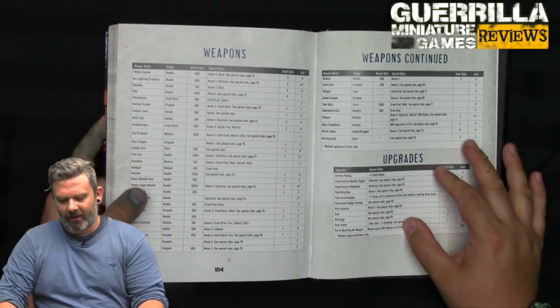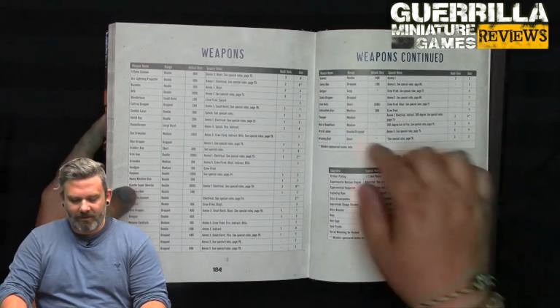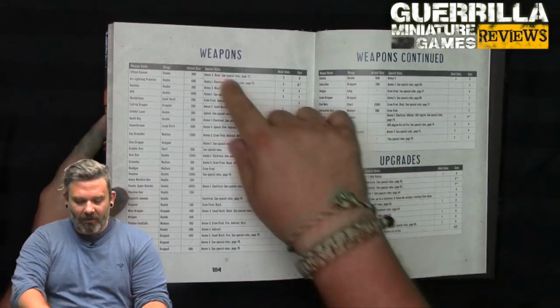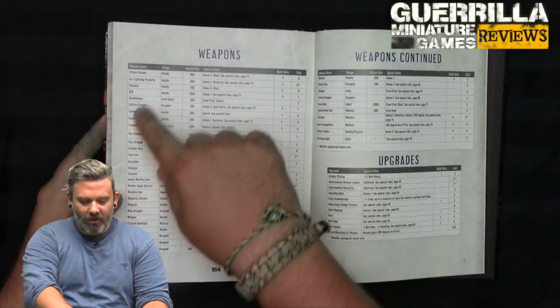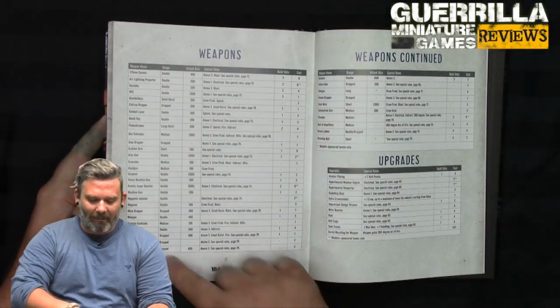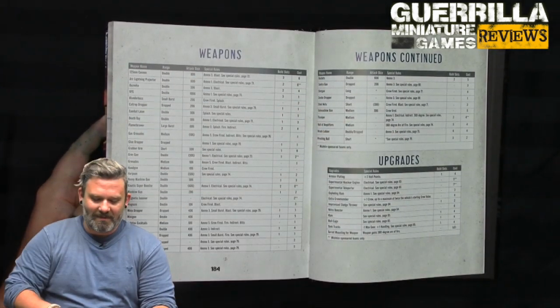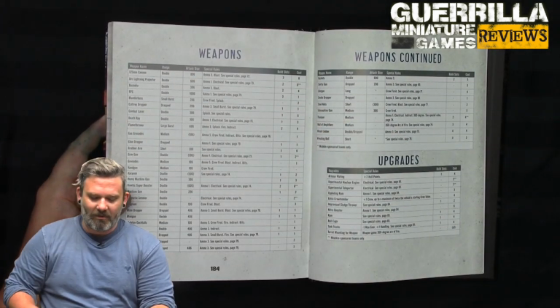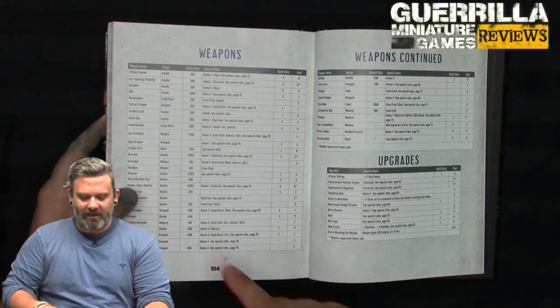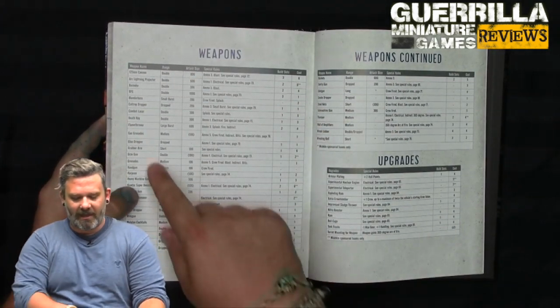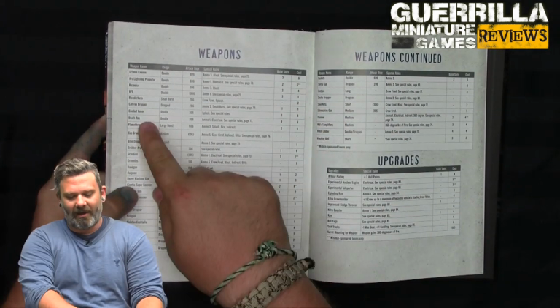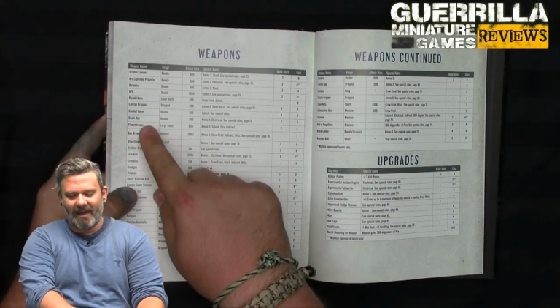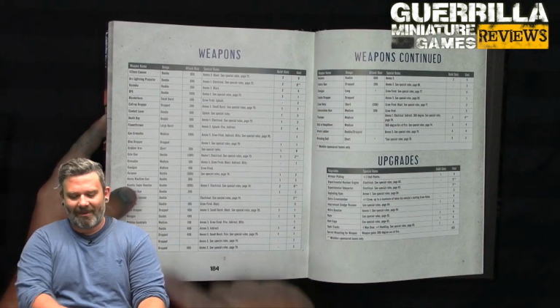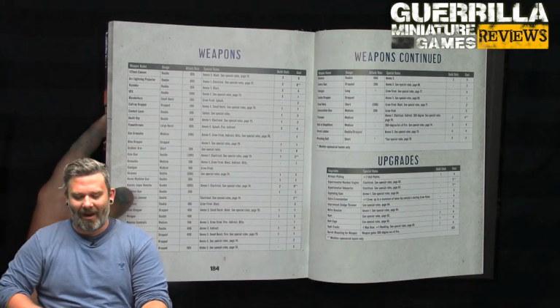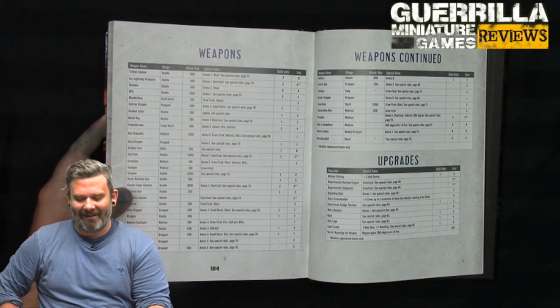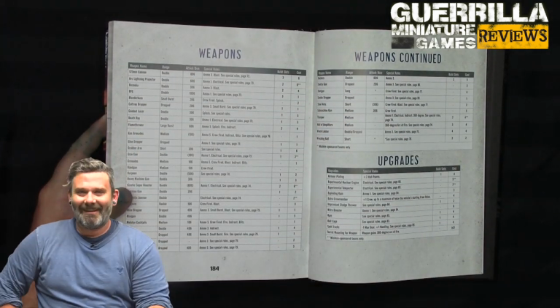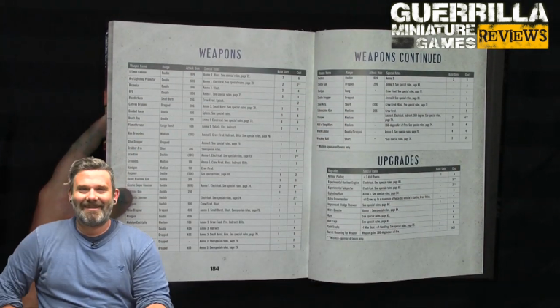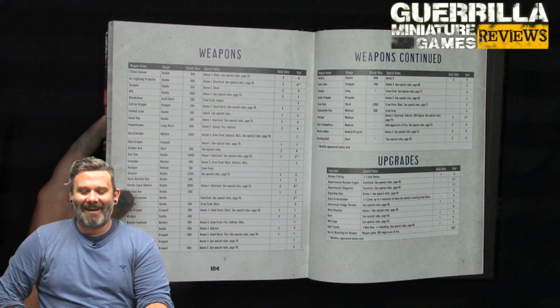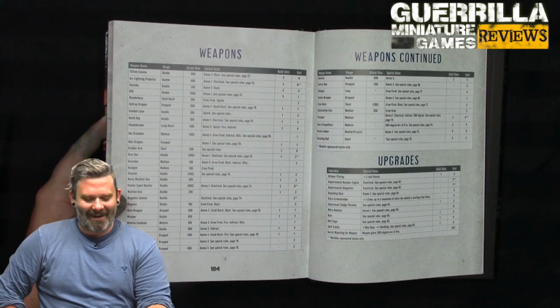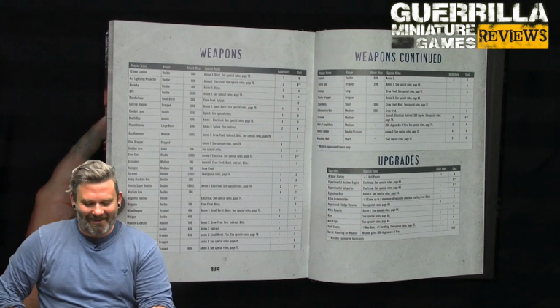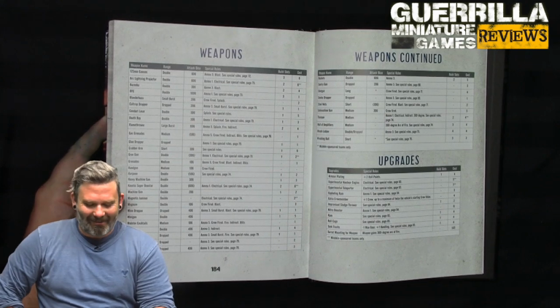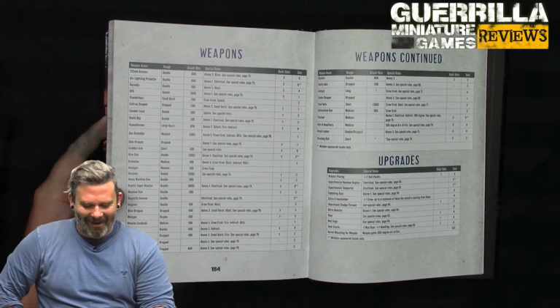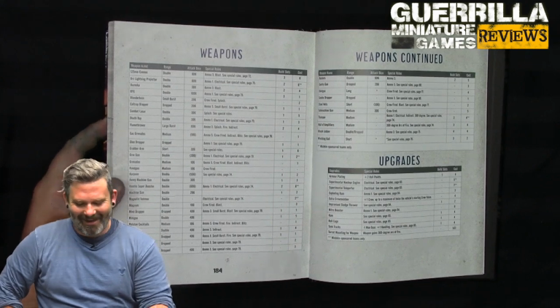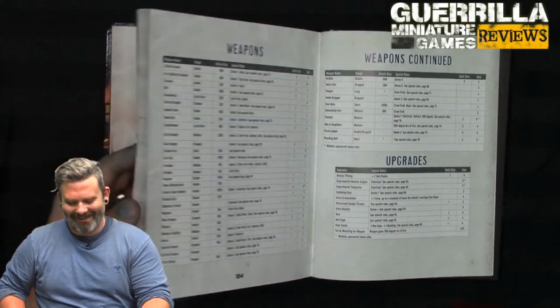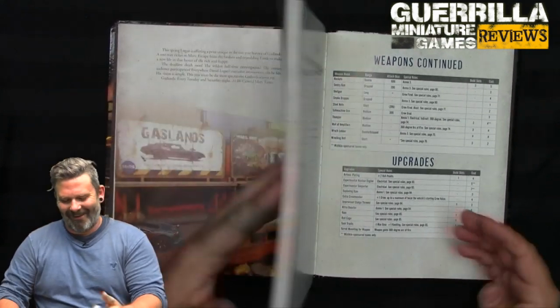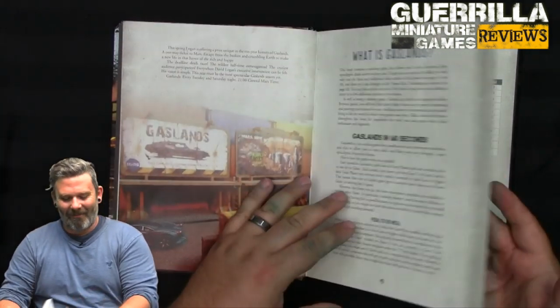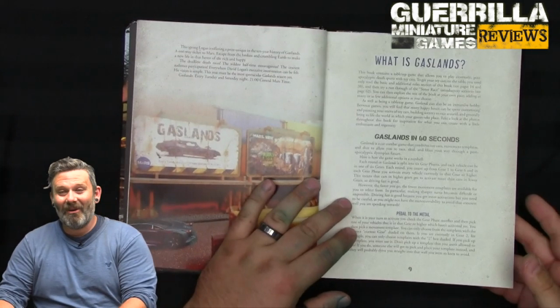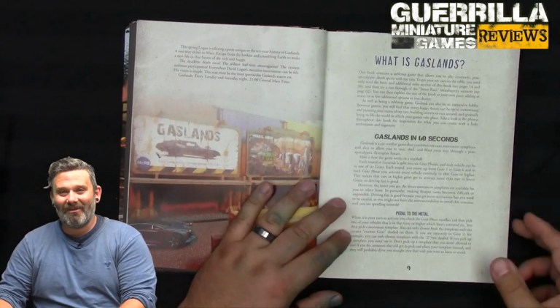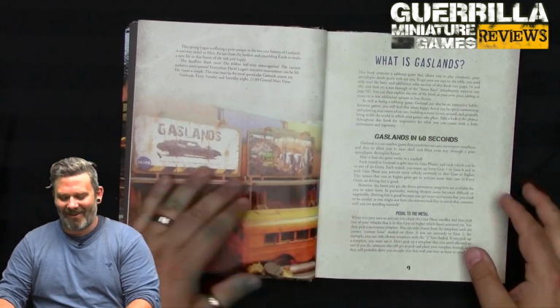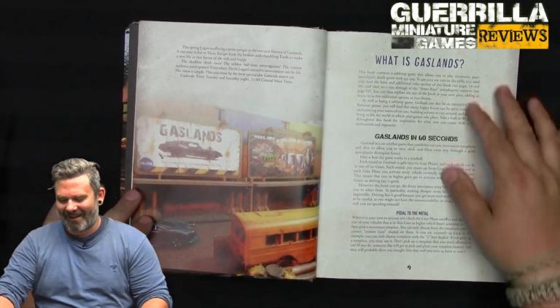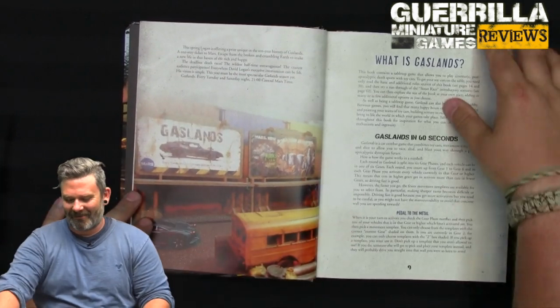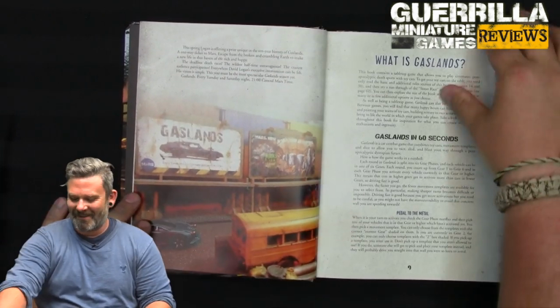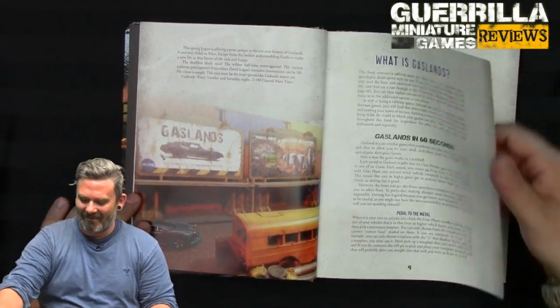It includes all the new weapons too — things like a death ray, because you've got to have a death ray, and harpoons and all kinds of fun stuff.